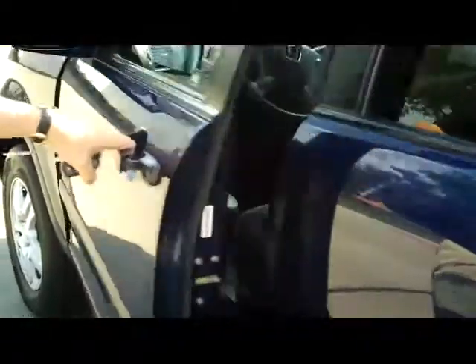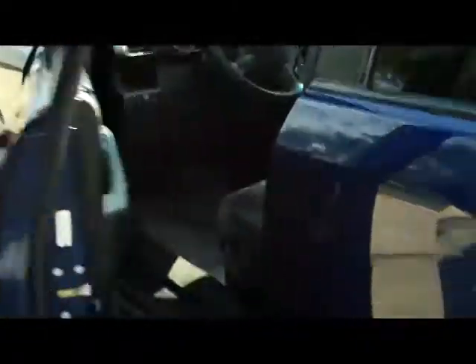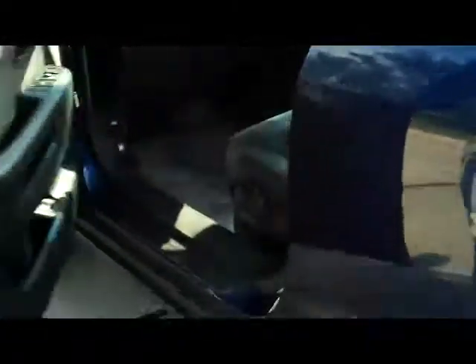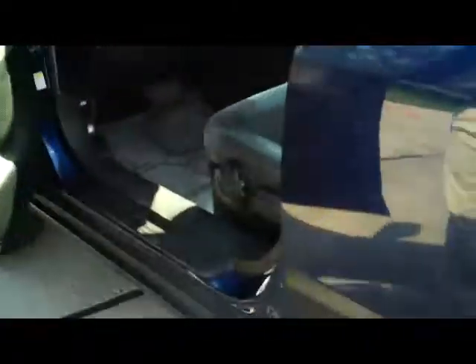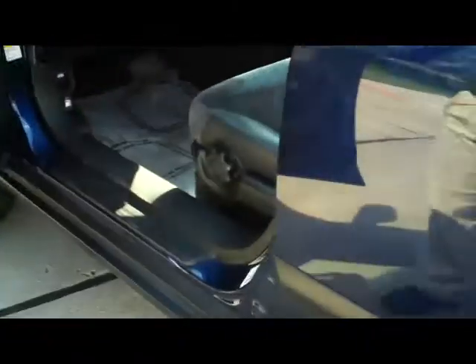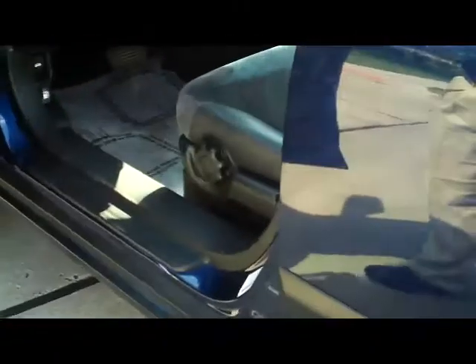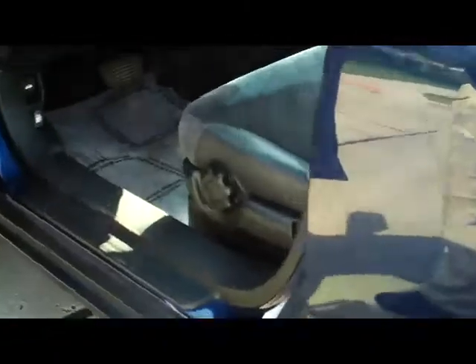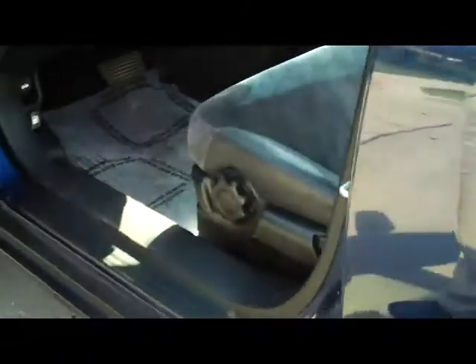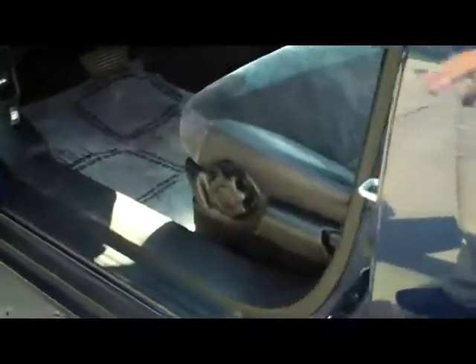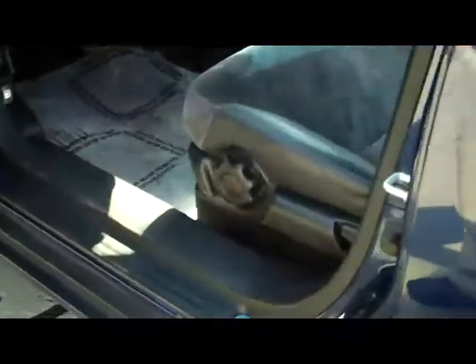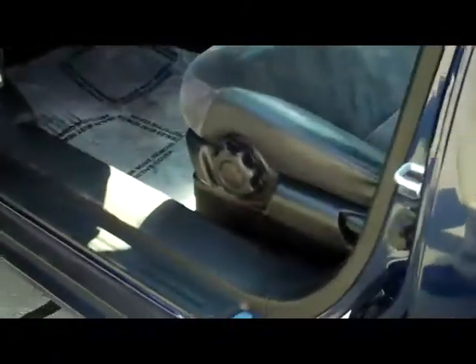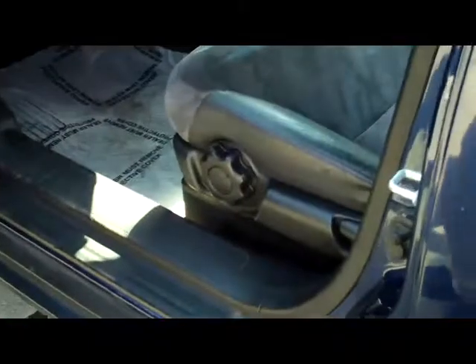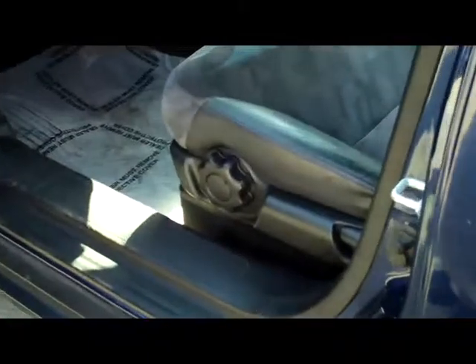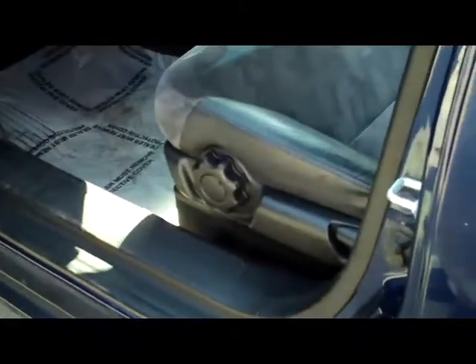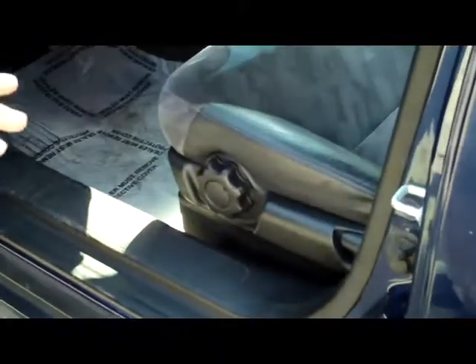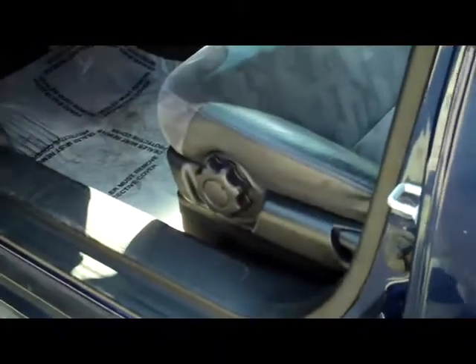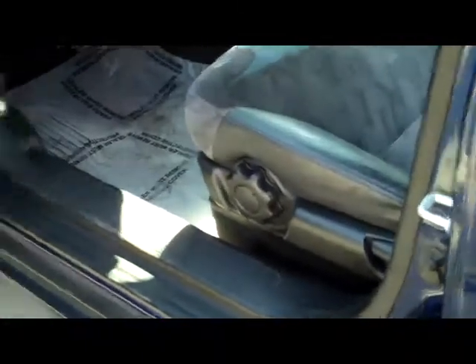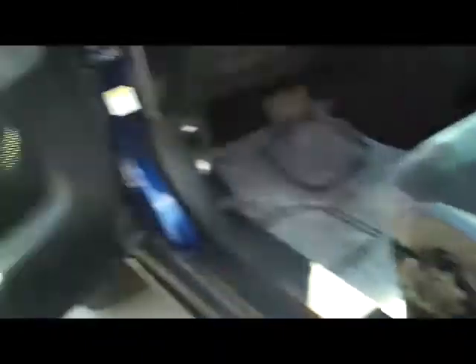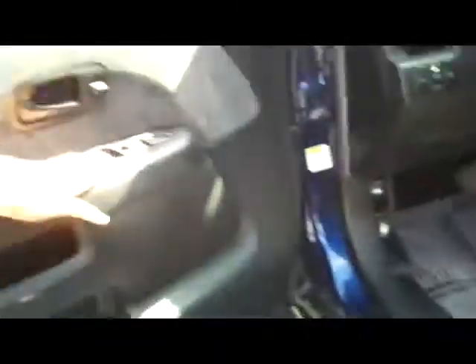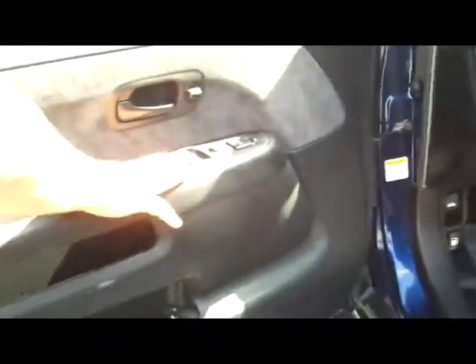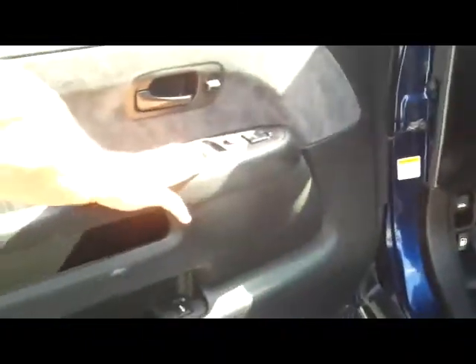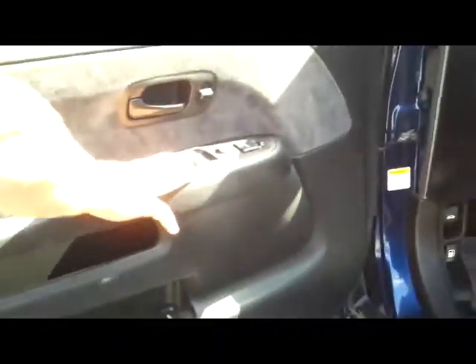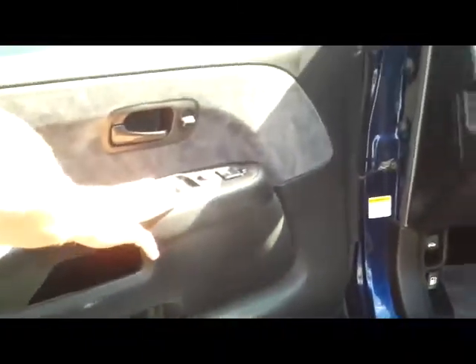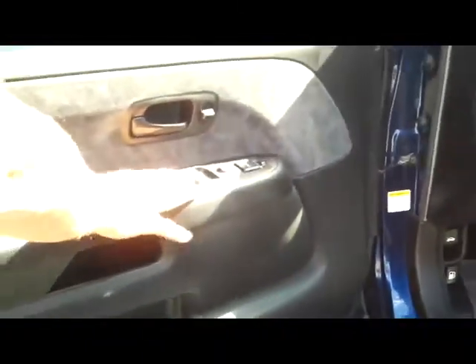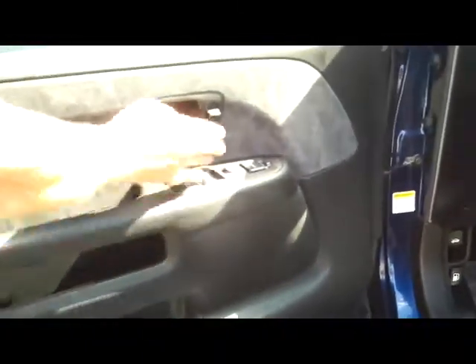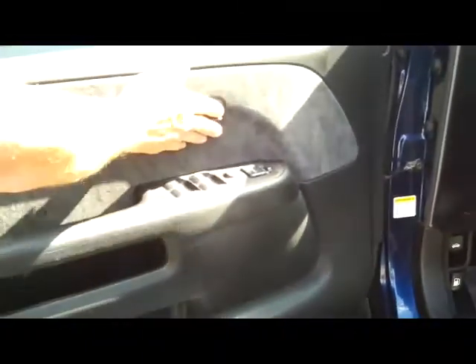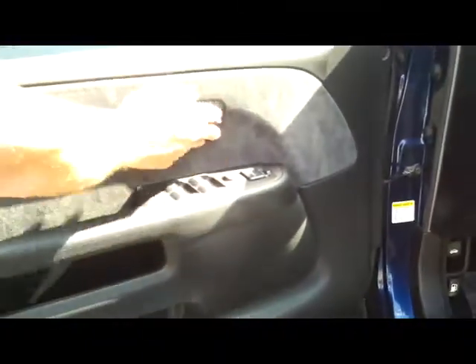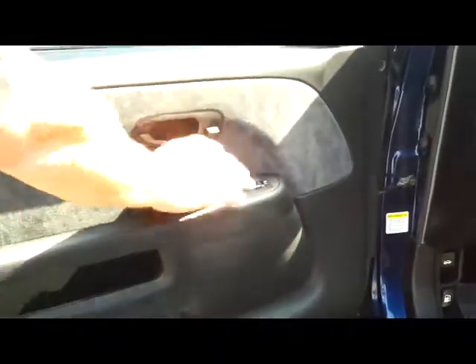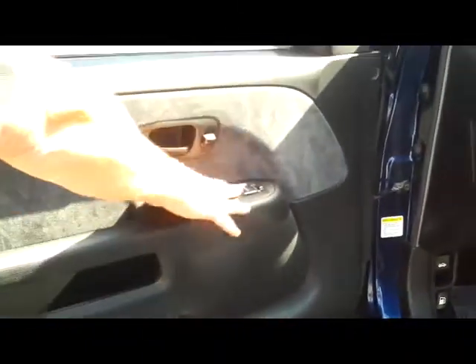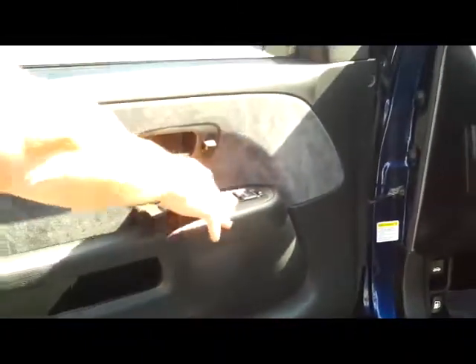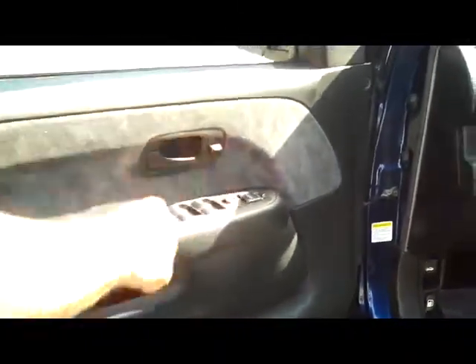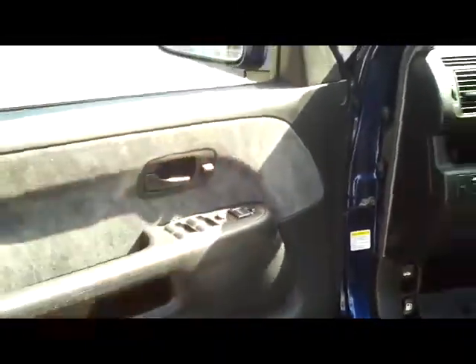You do have your manual height adjustment on the driver's seat, power windows, power locks, and power mirrors.